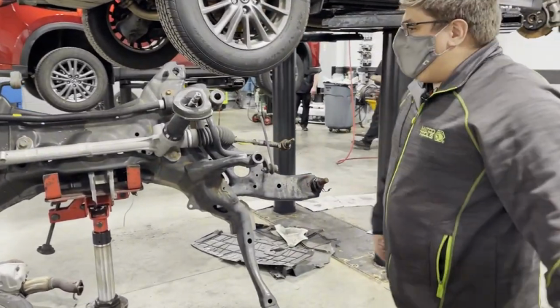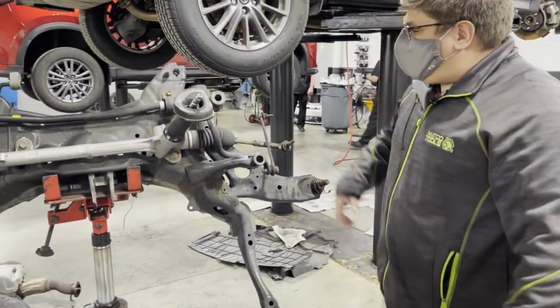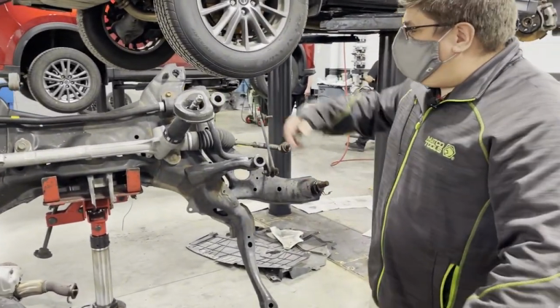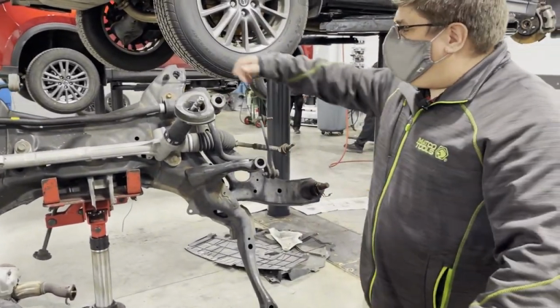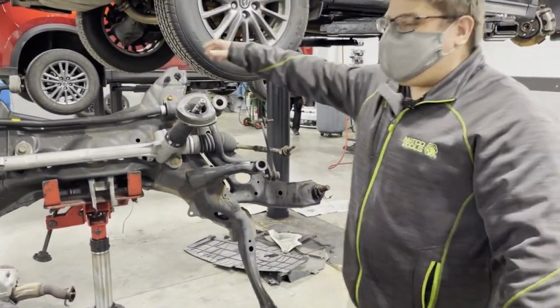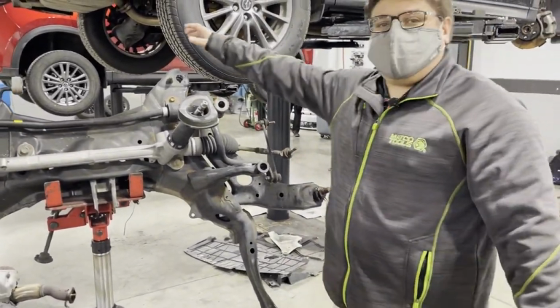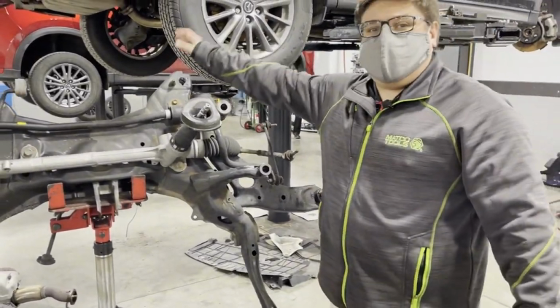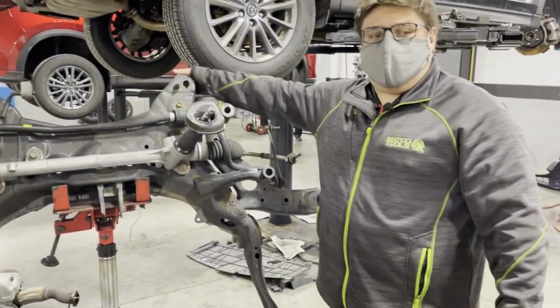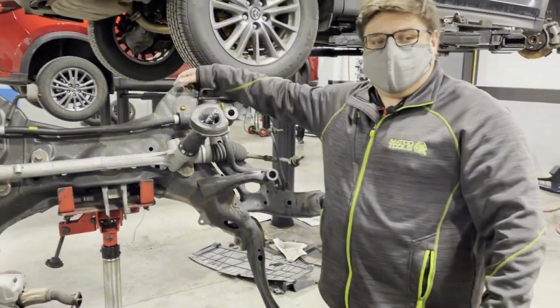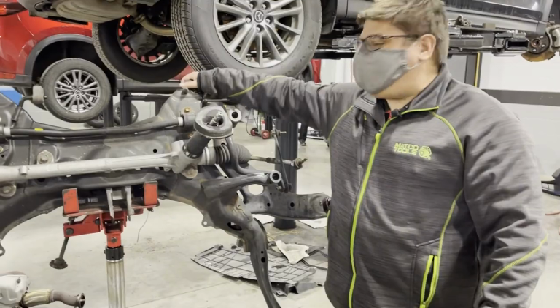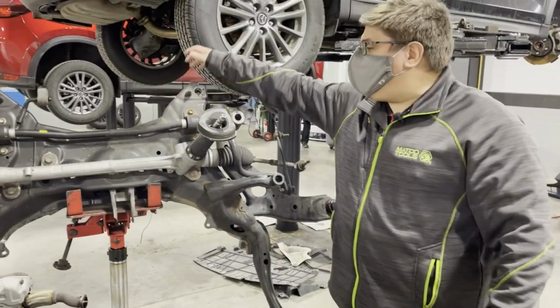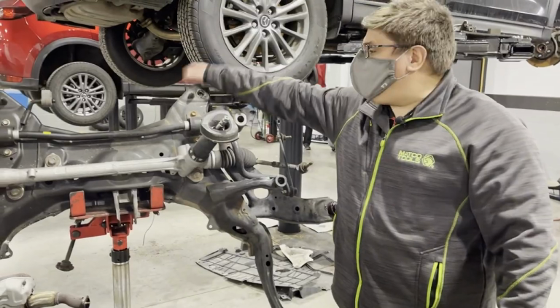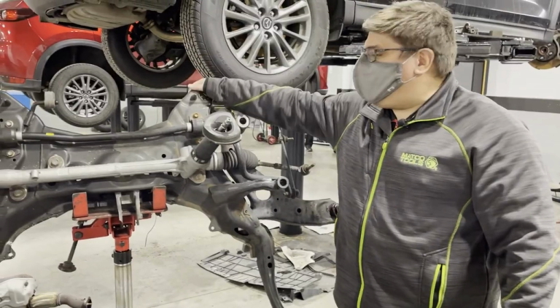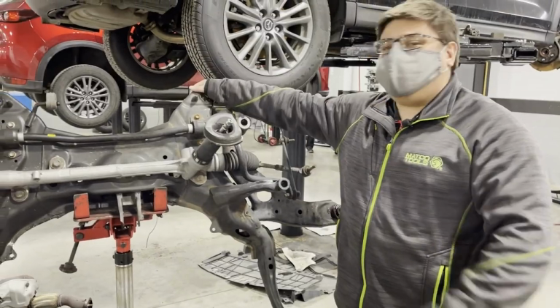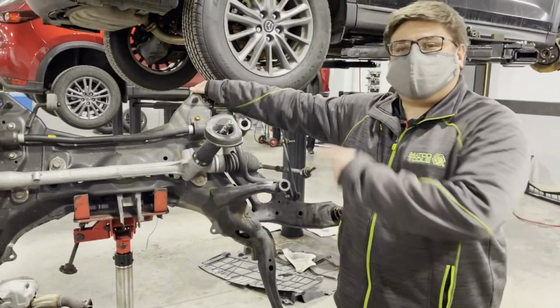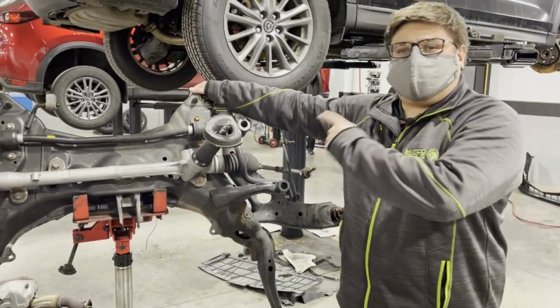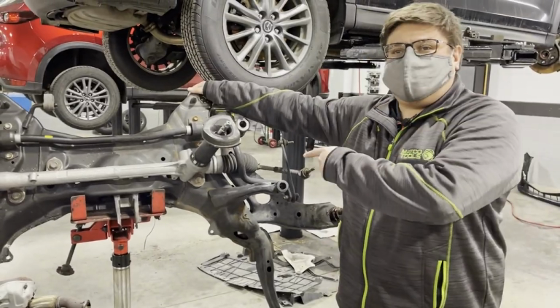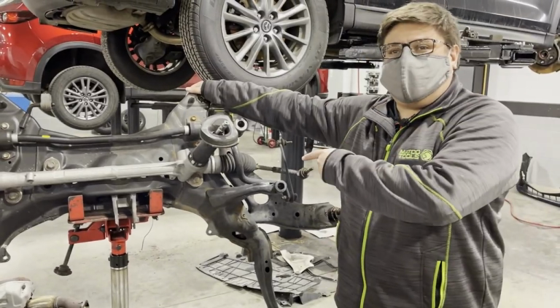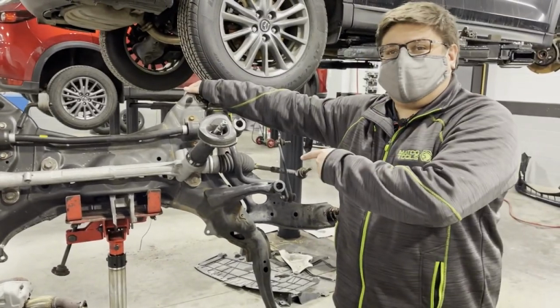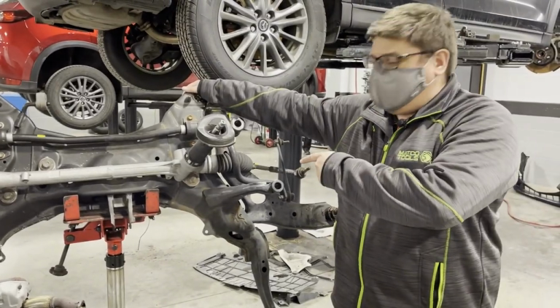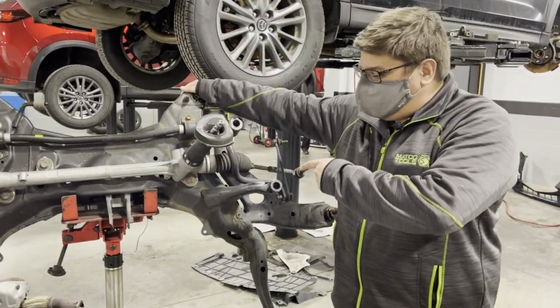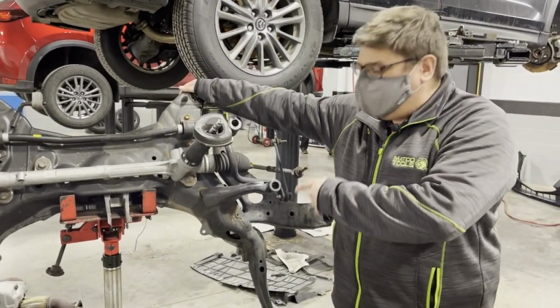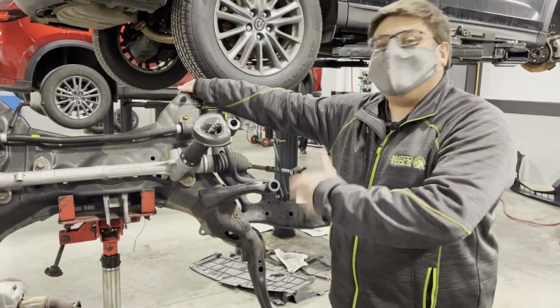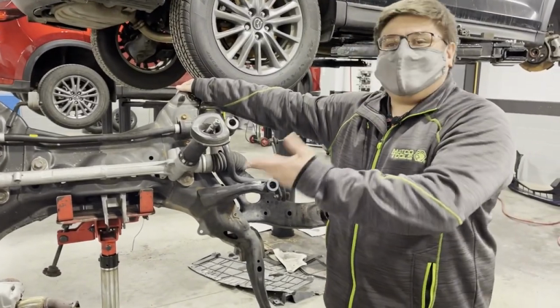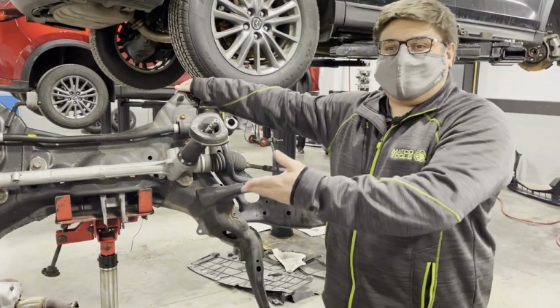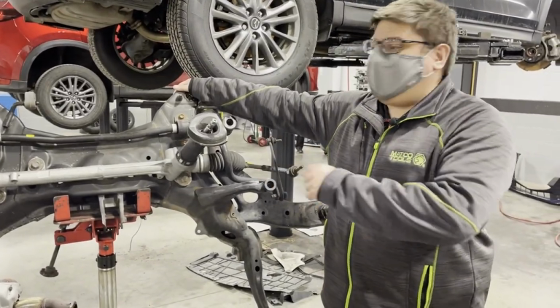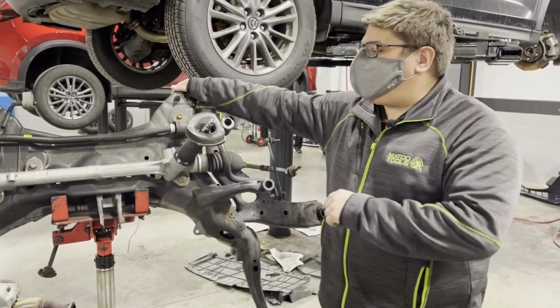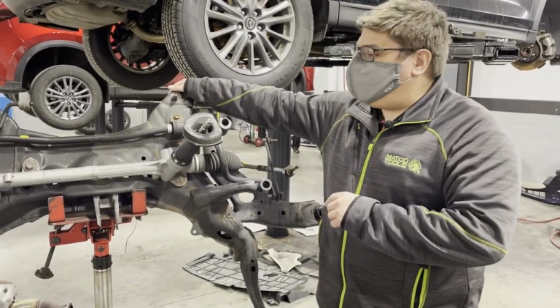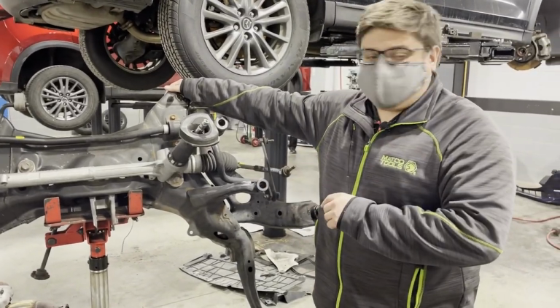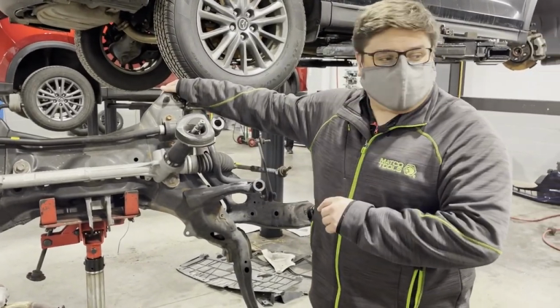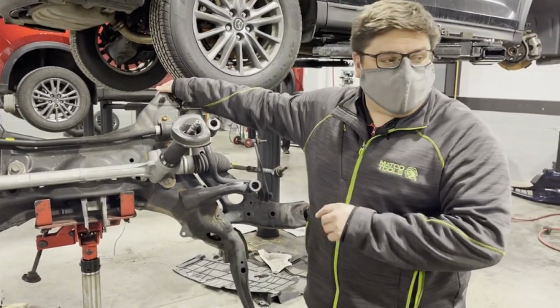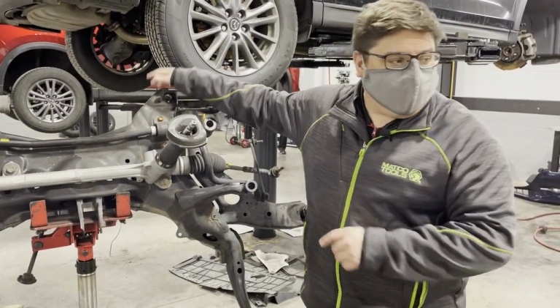There is a recall out there where we do some subframe replacement, so that is an interesting one.